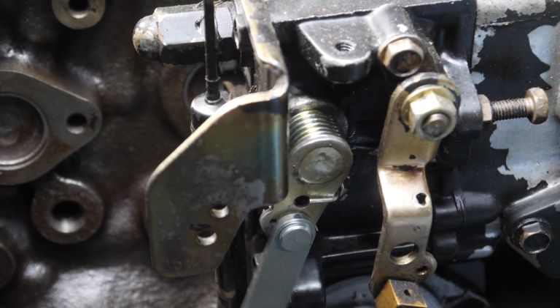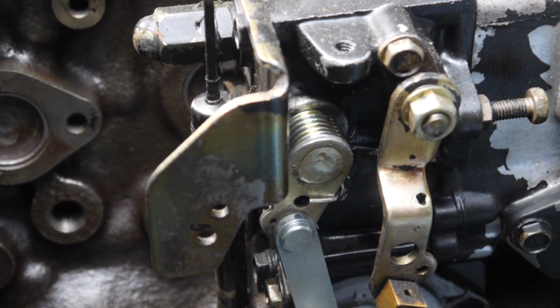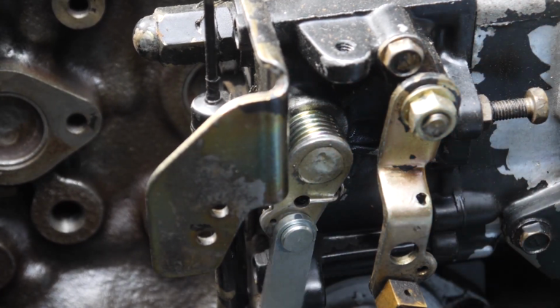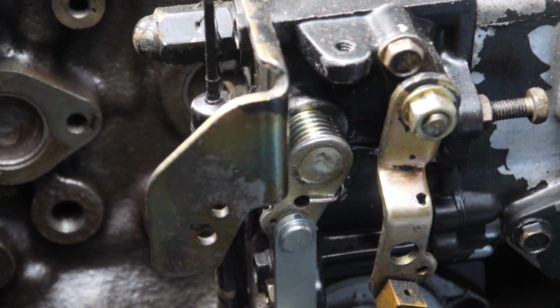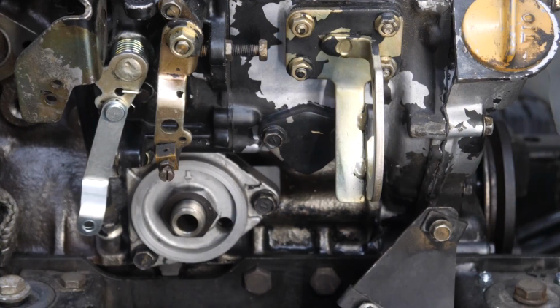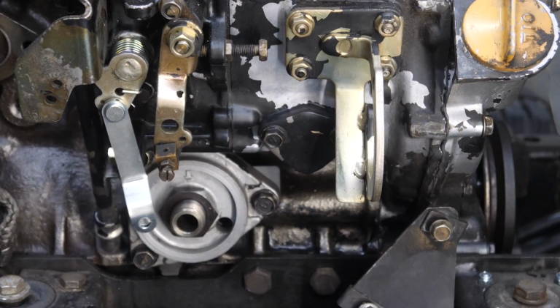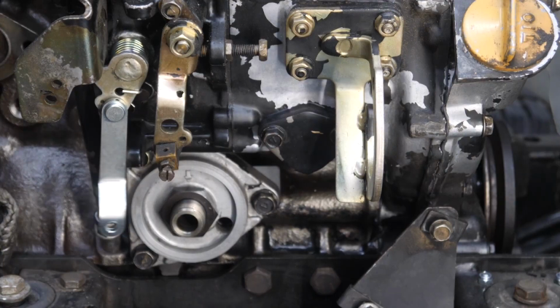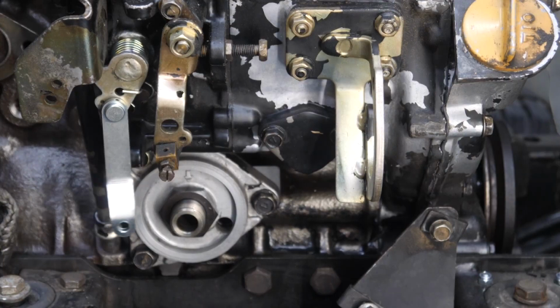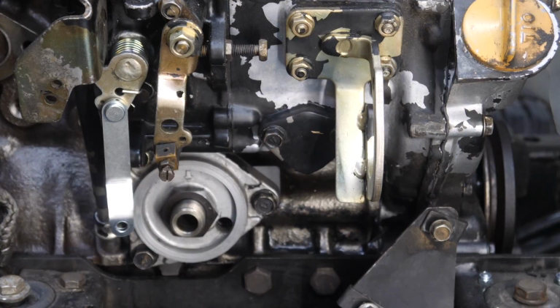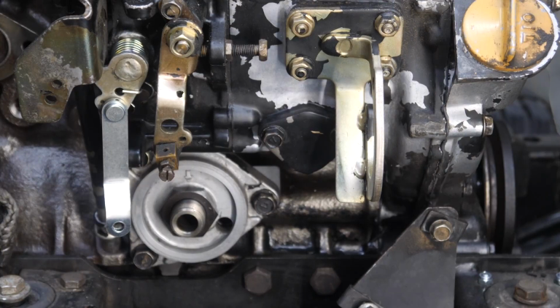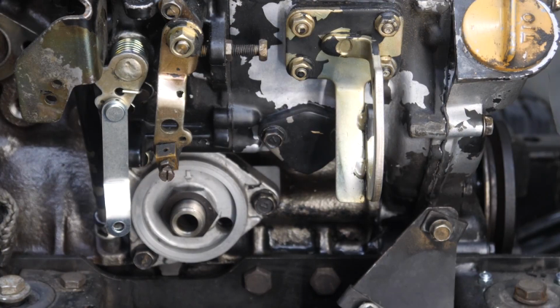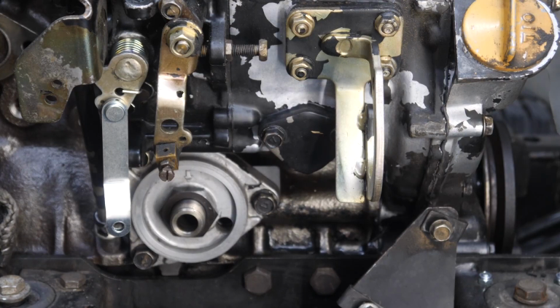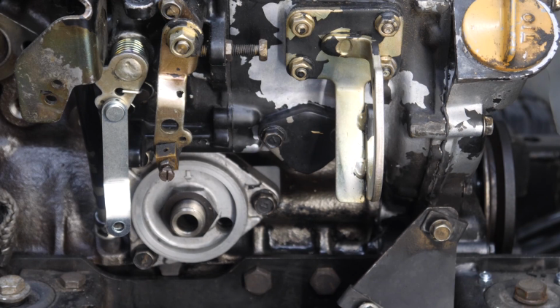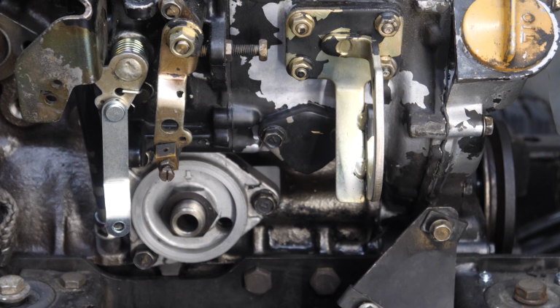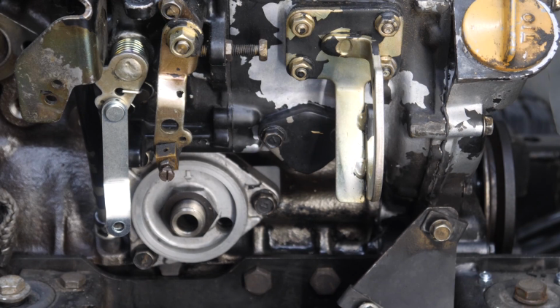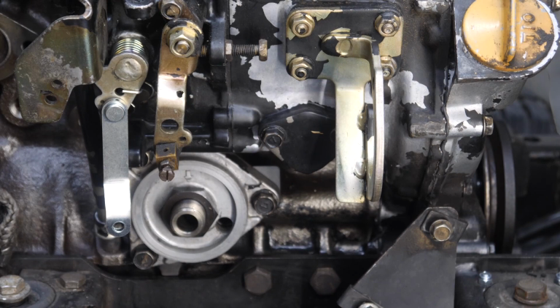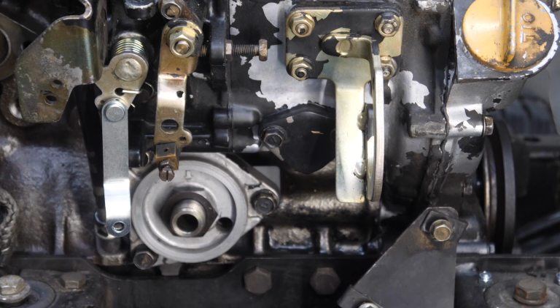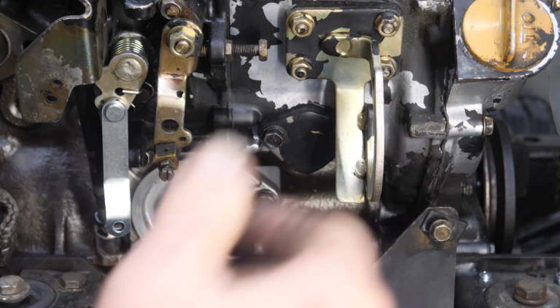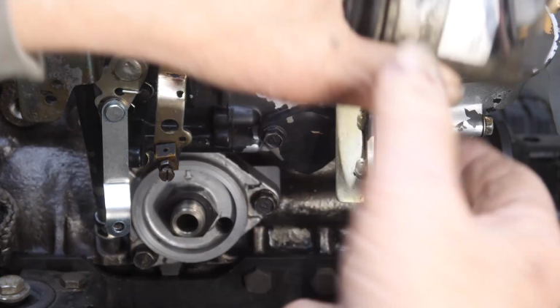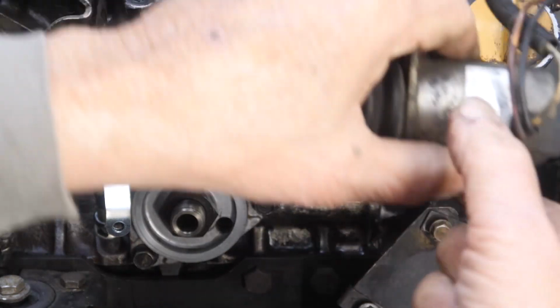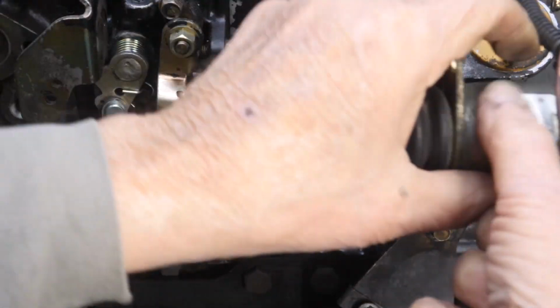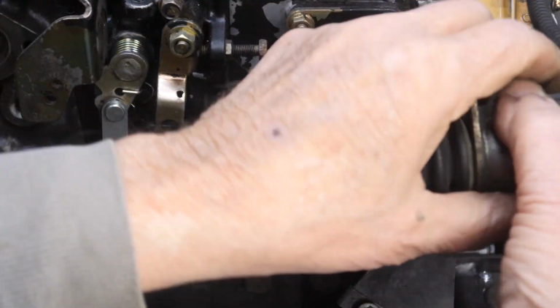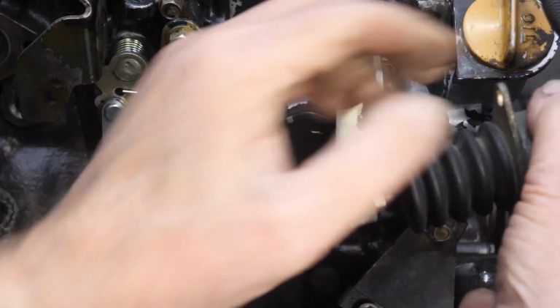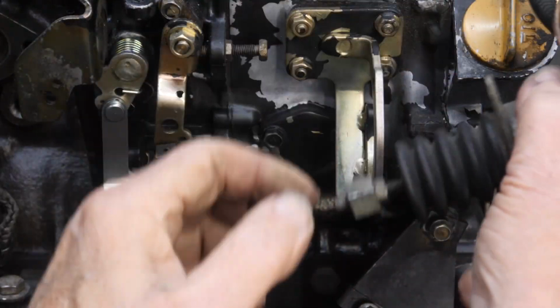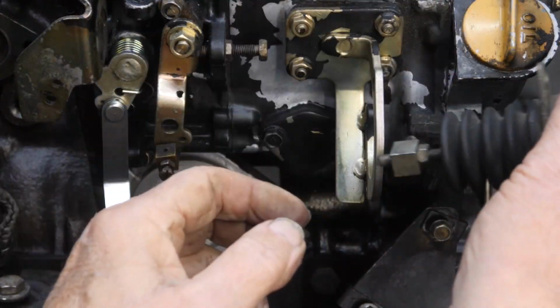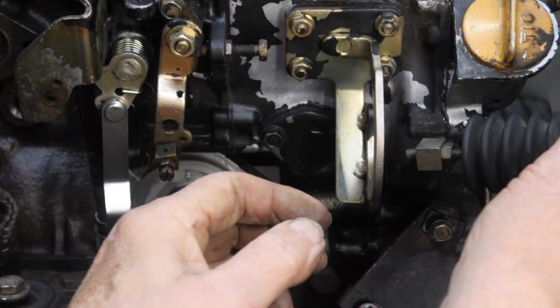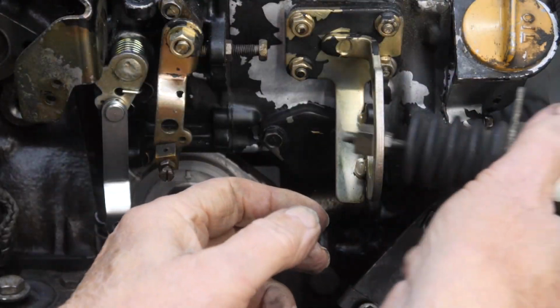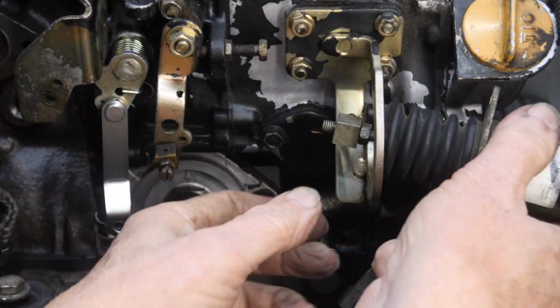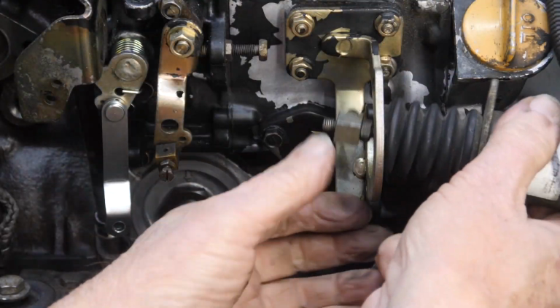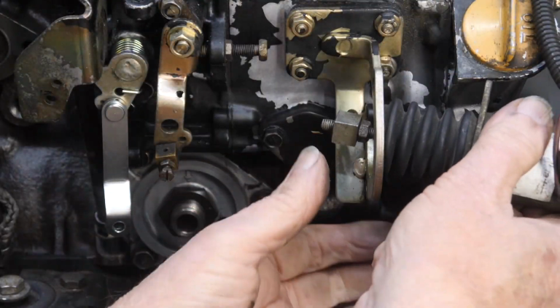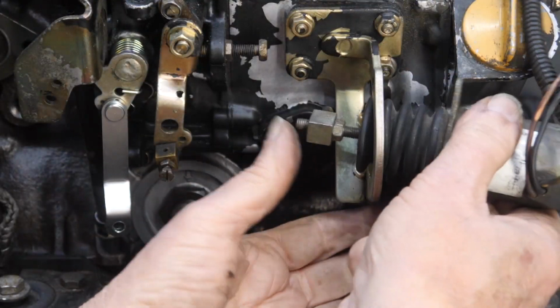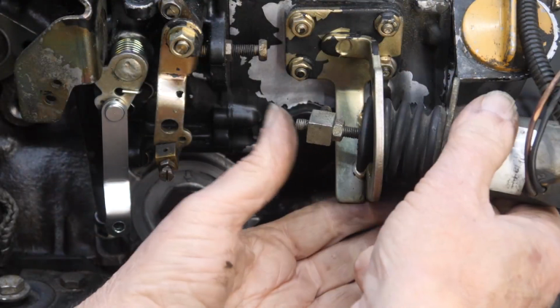With the linkage ready, we can attach the fuel shutoff solenoid to the bracket.